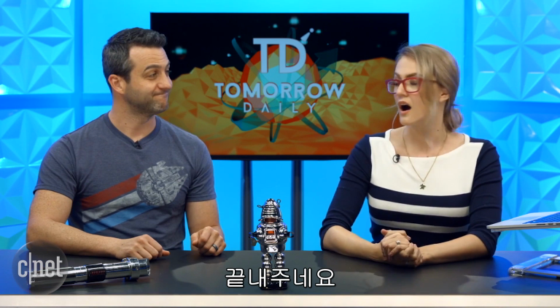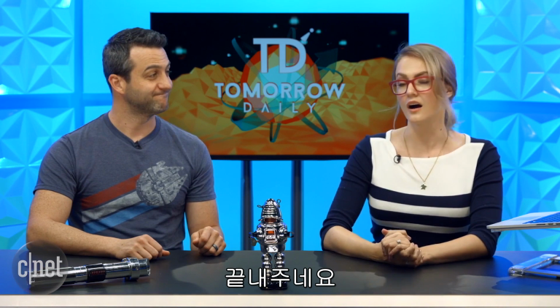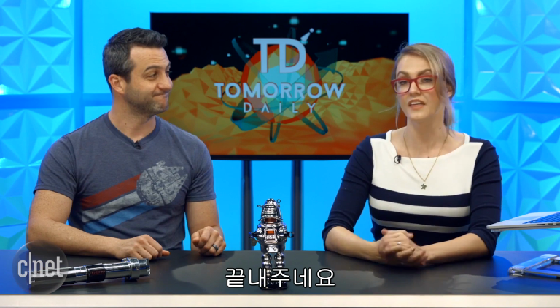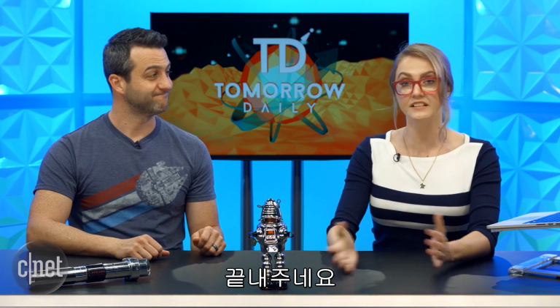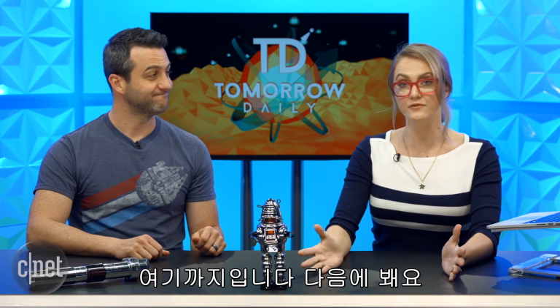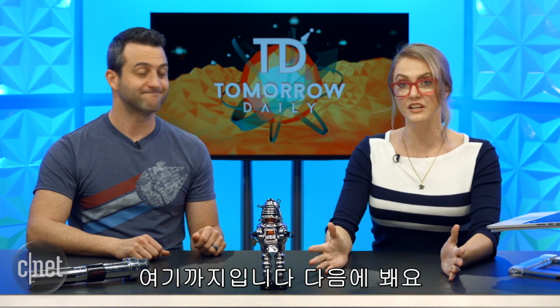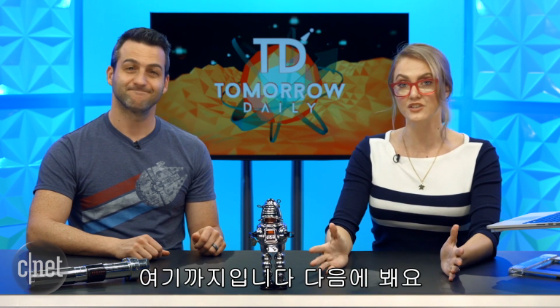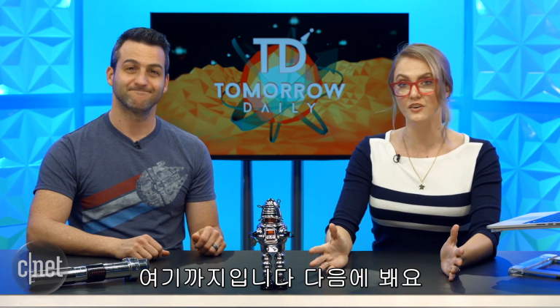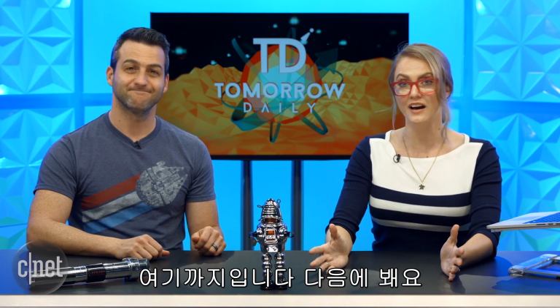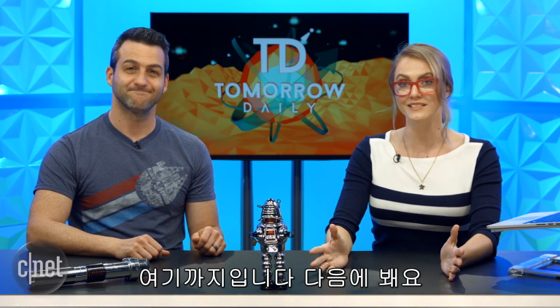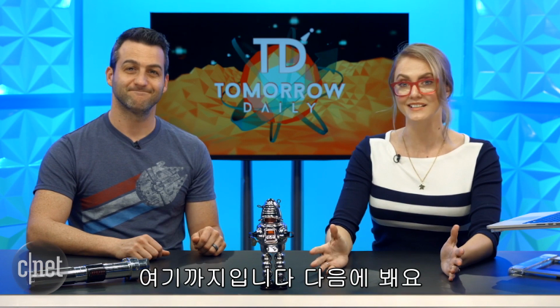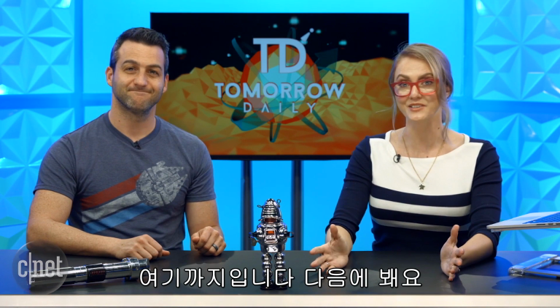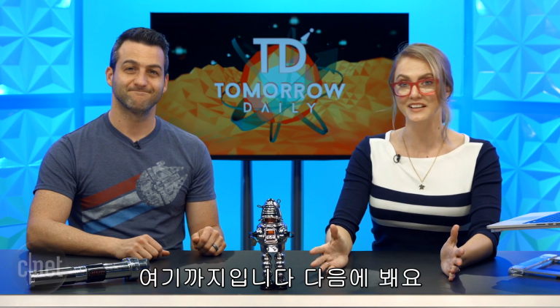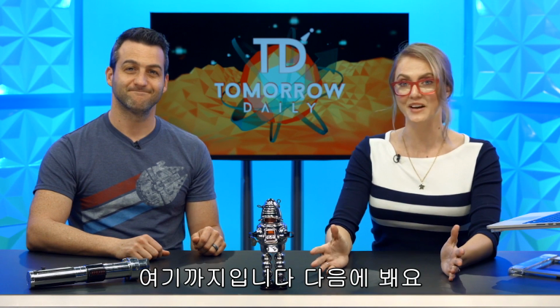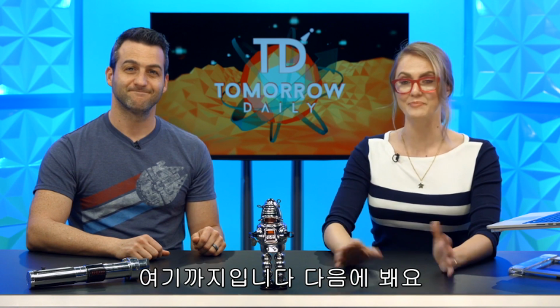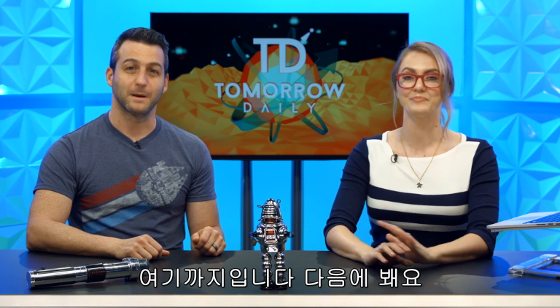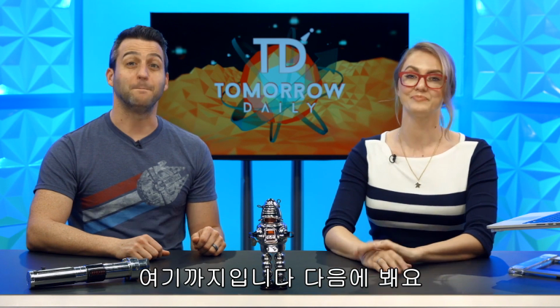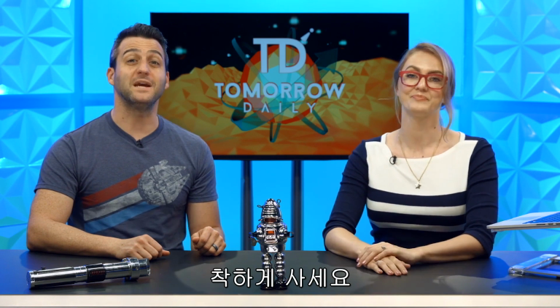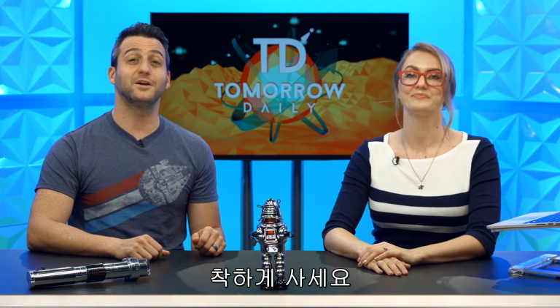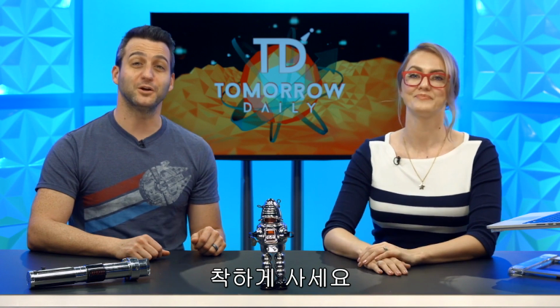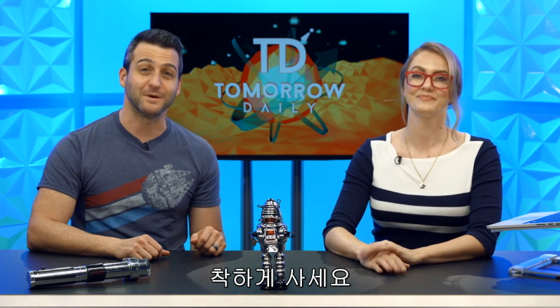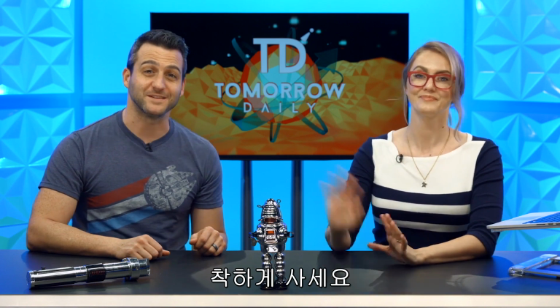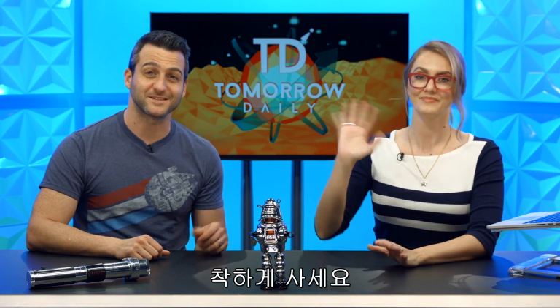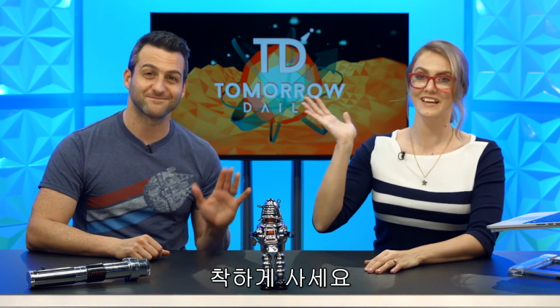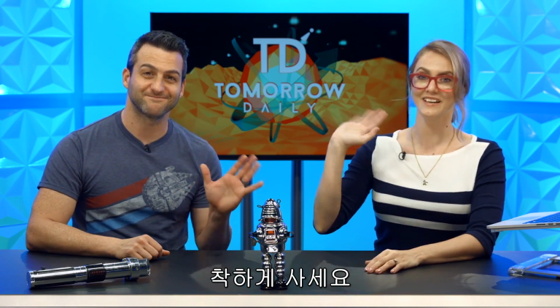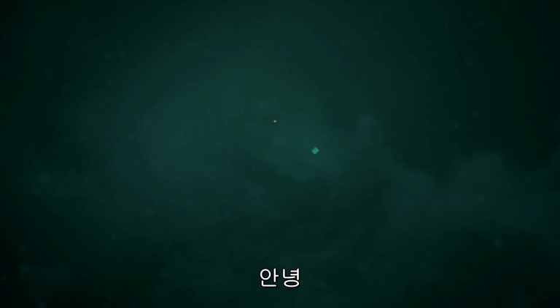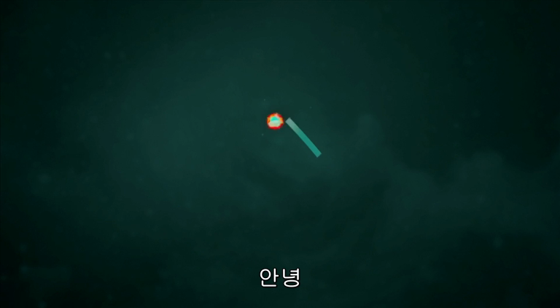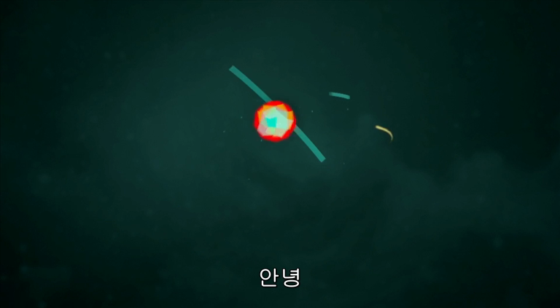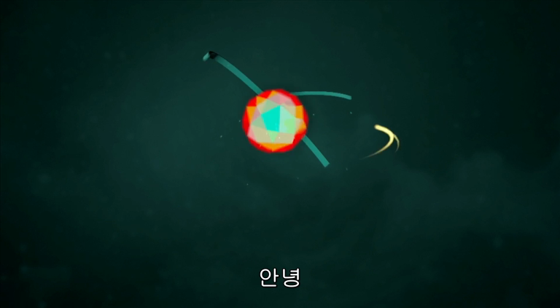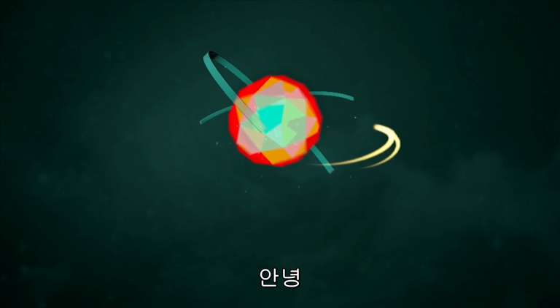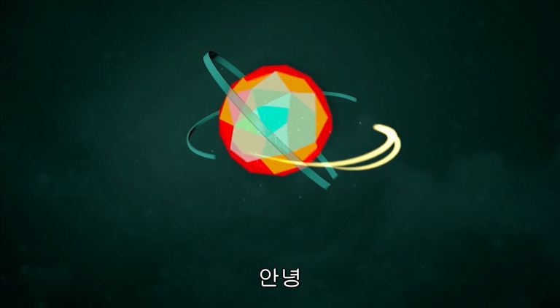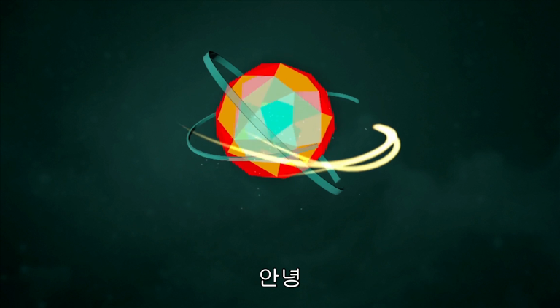That is it for today's show, guys. Until next time. Be good humans. See ya. Bye.